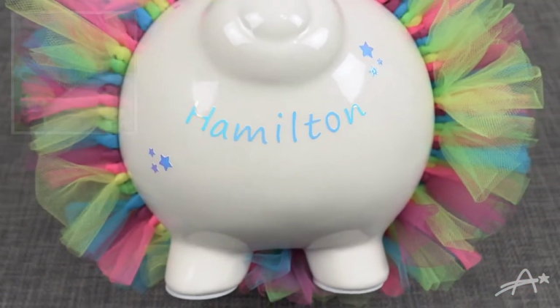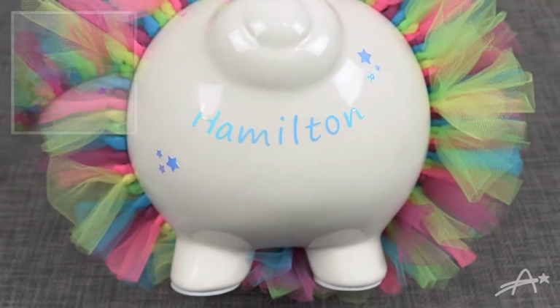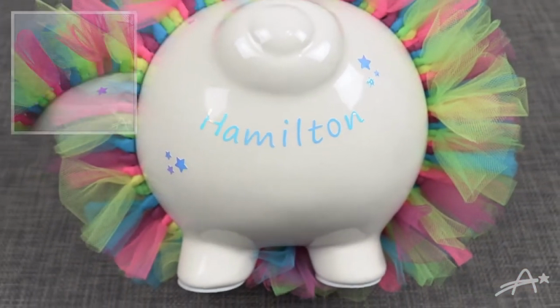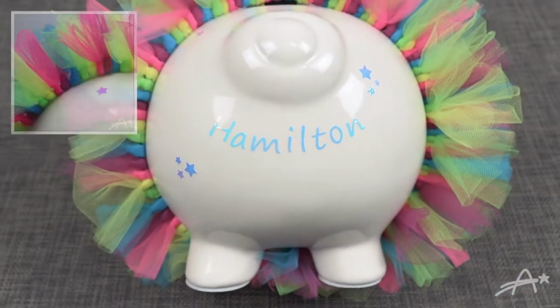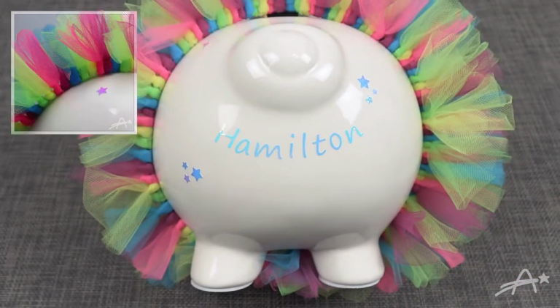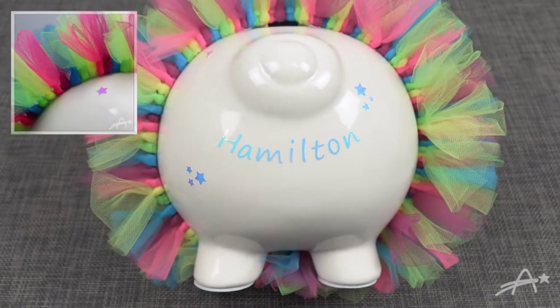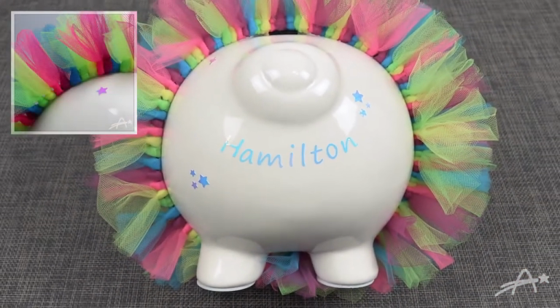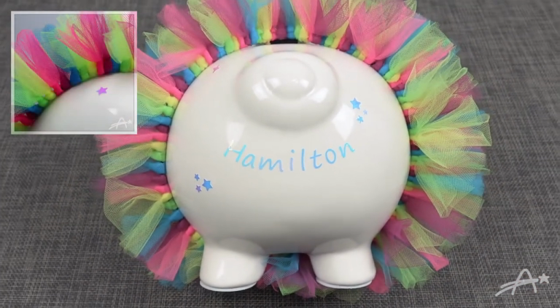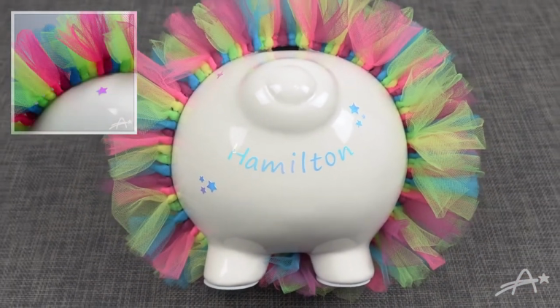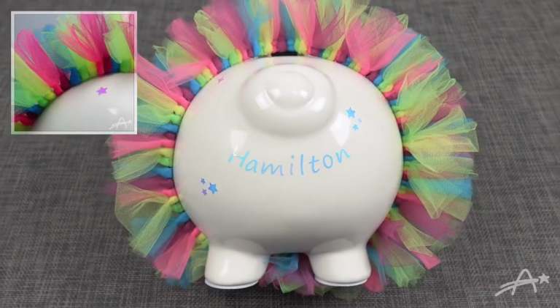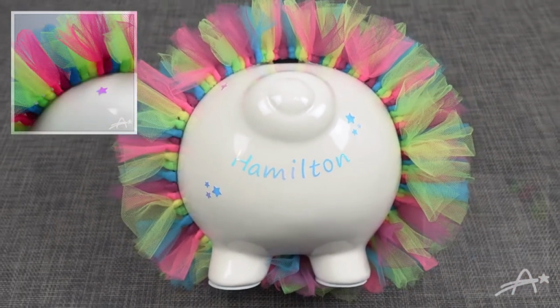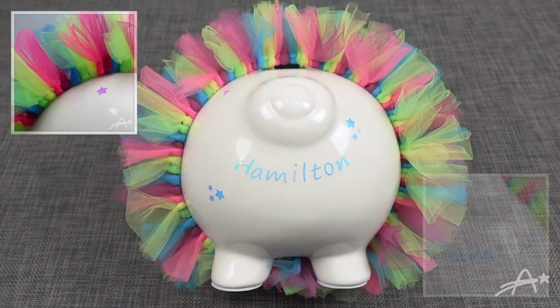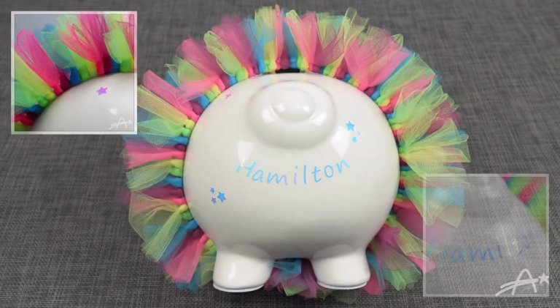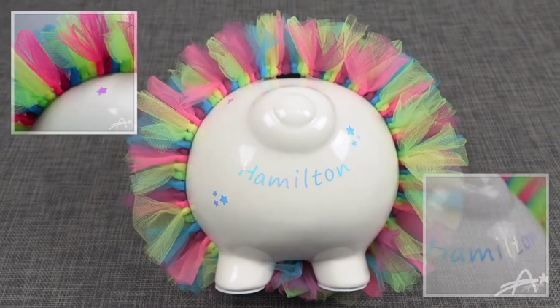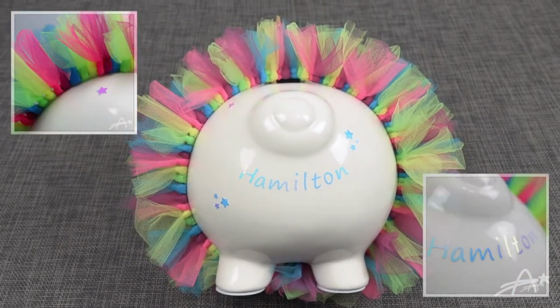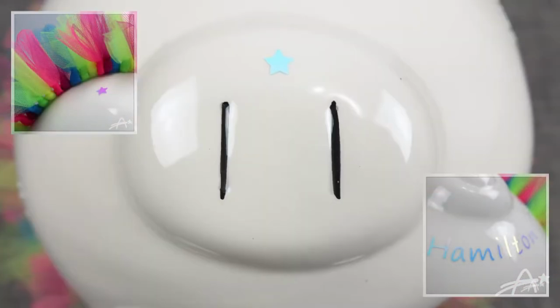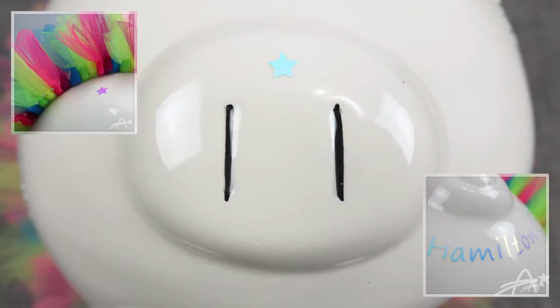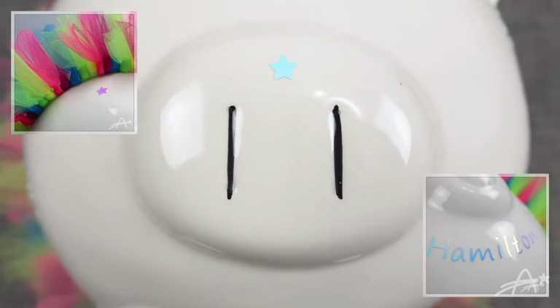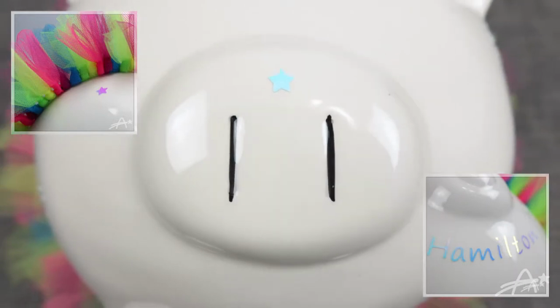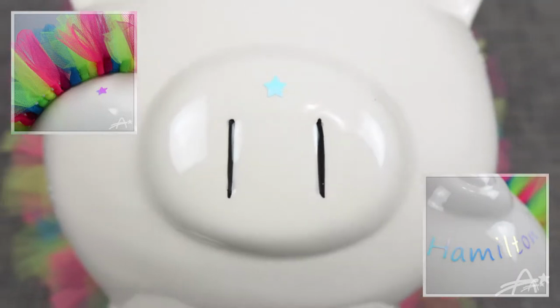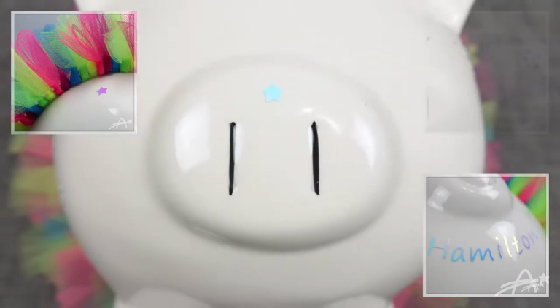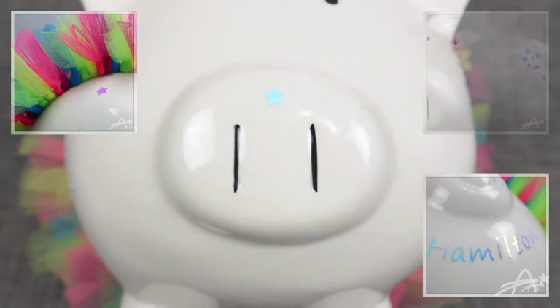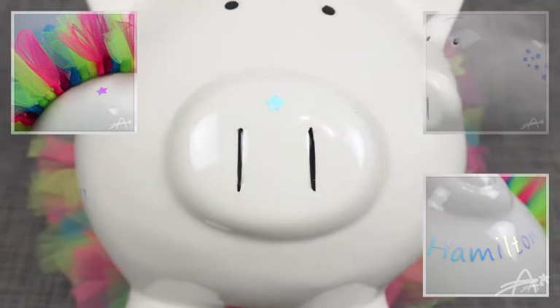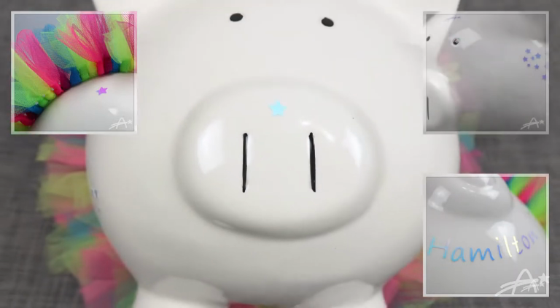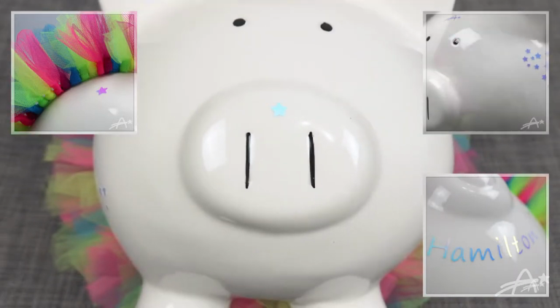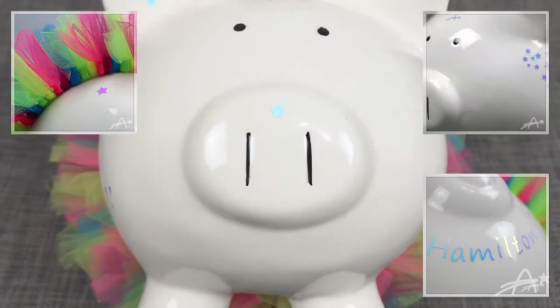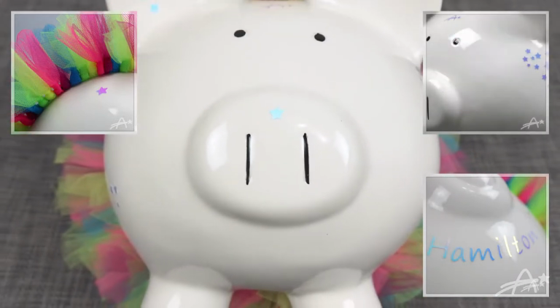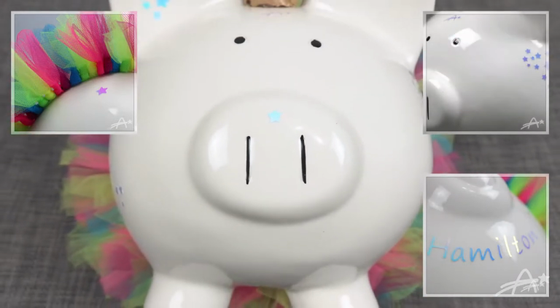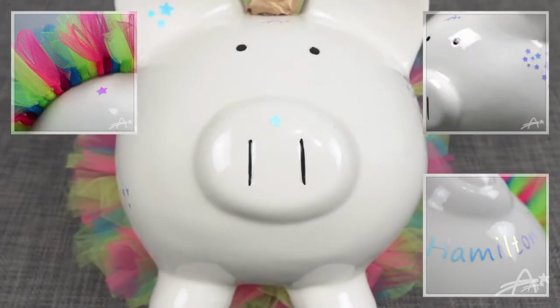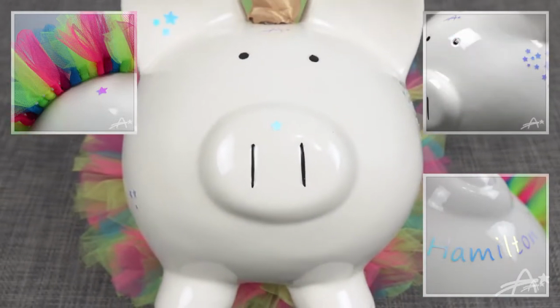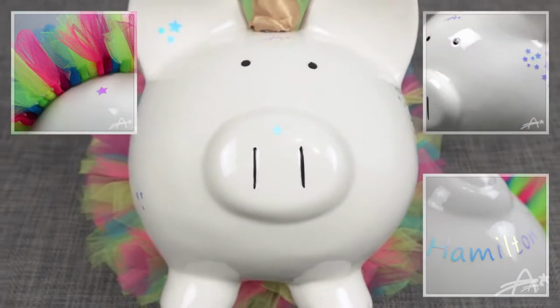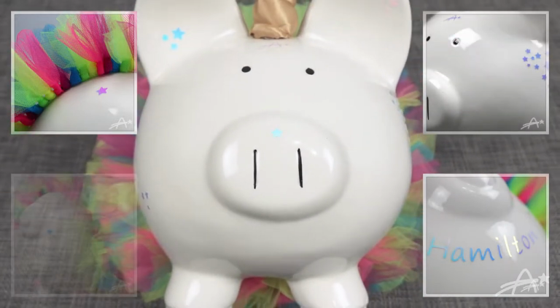If you follow me on social media, you probably saw a few of the hint pictures that I had. Did you guess what it was?